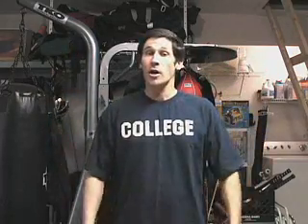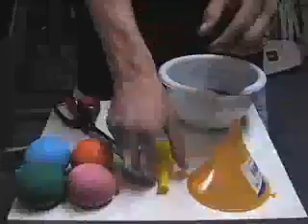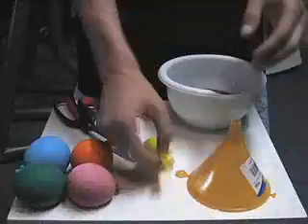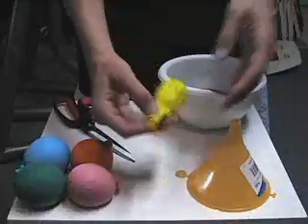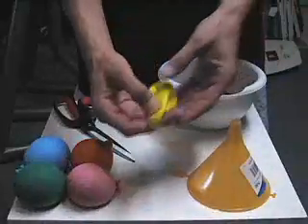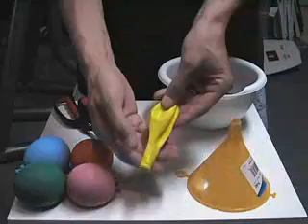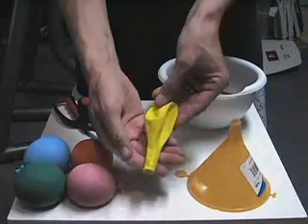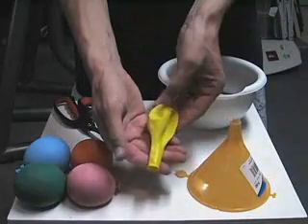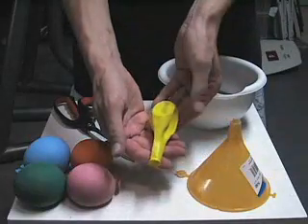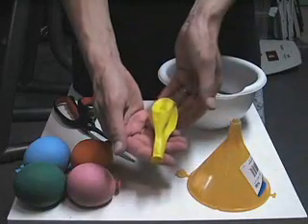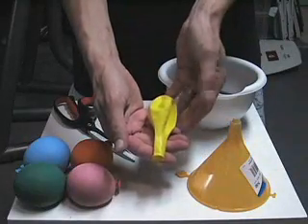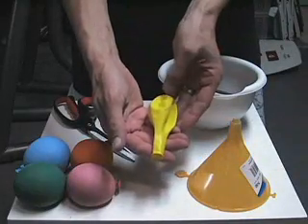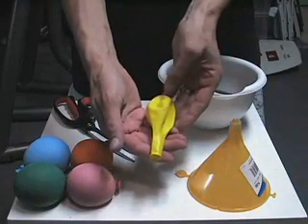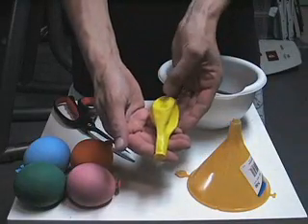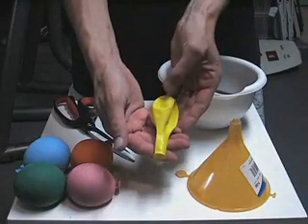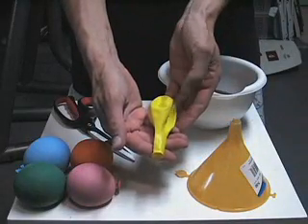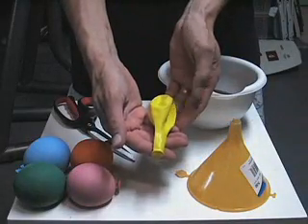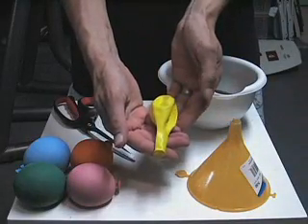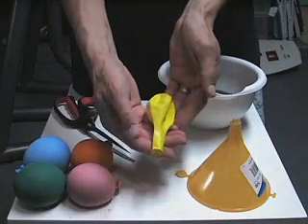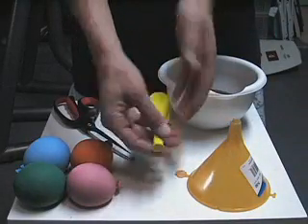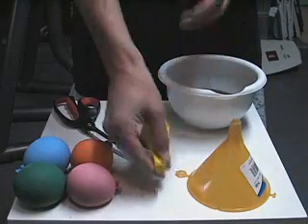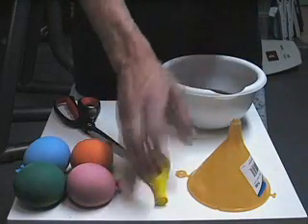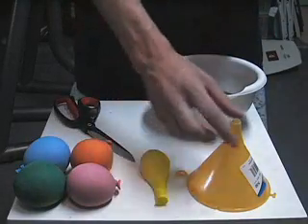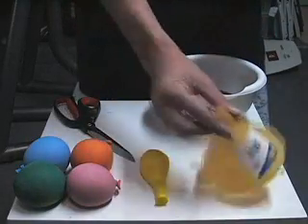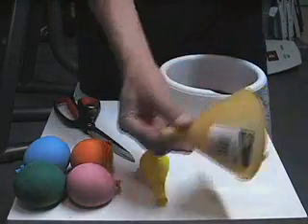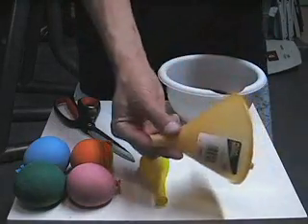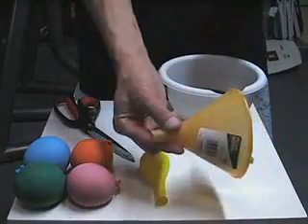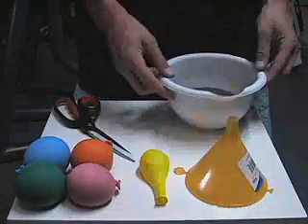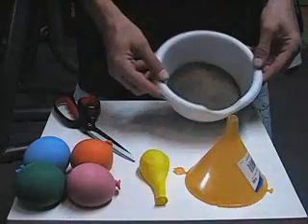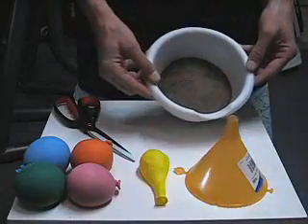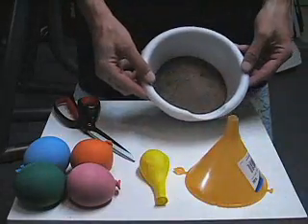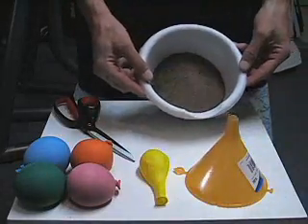You will need several 9 to 12 inch balloons. You will need a funnel and some sand.